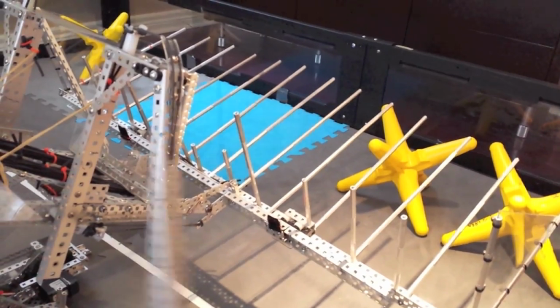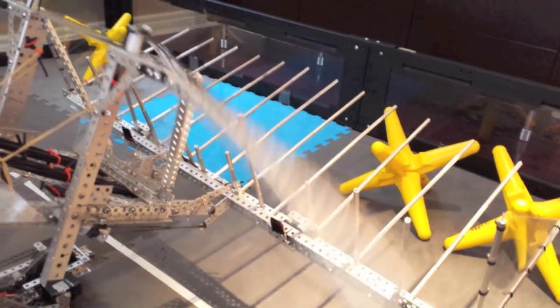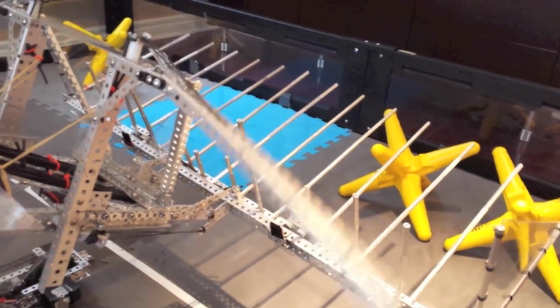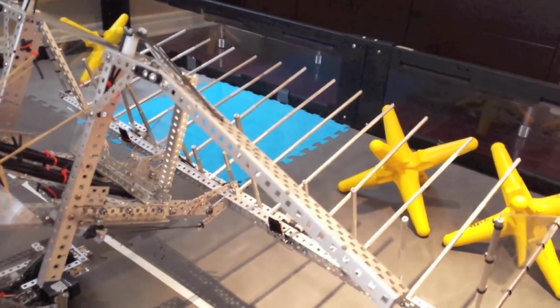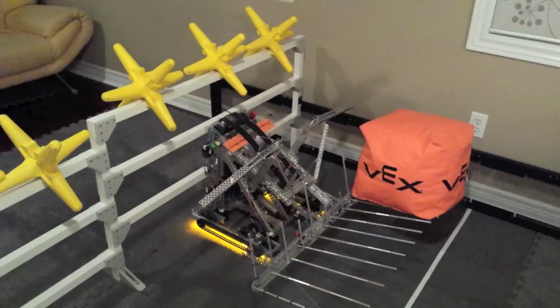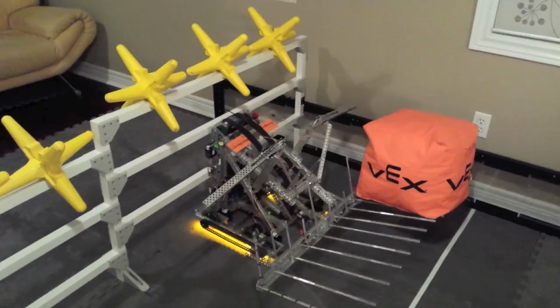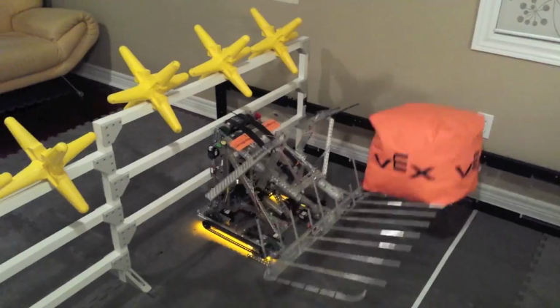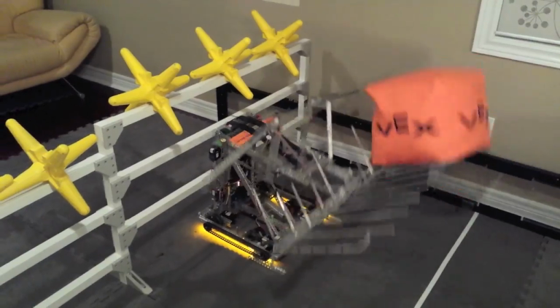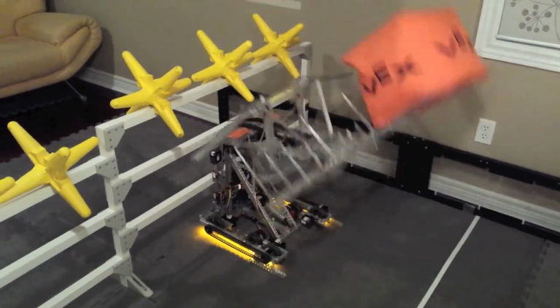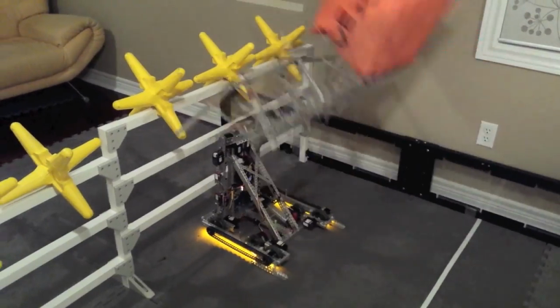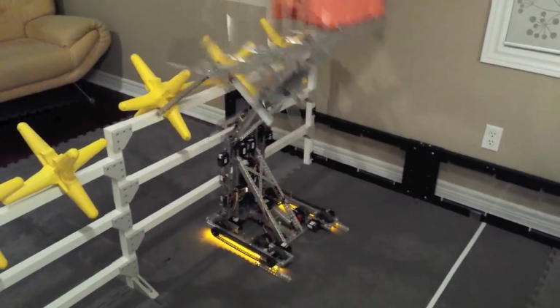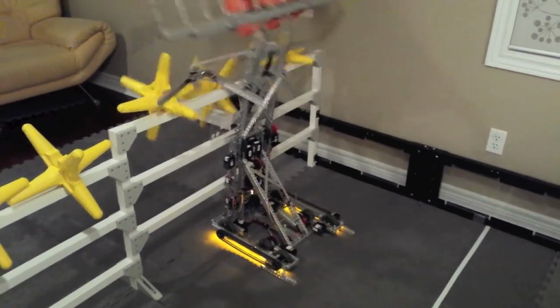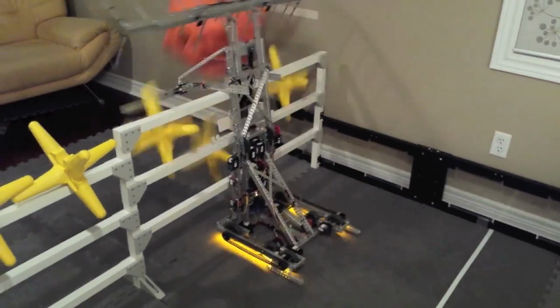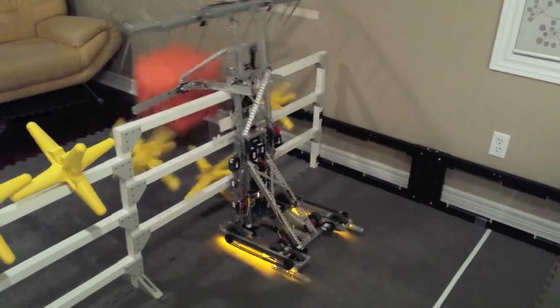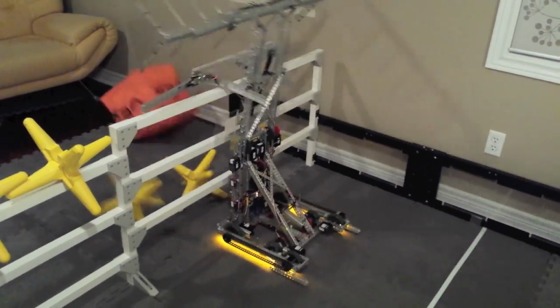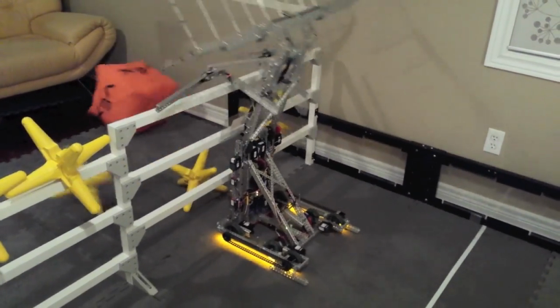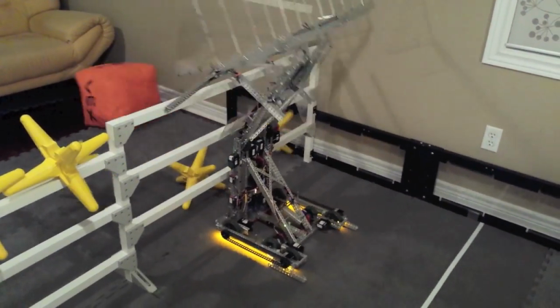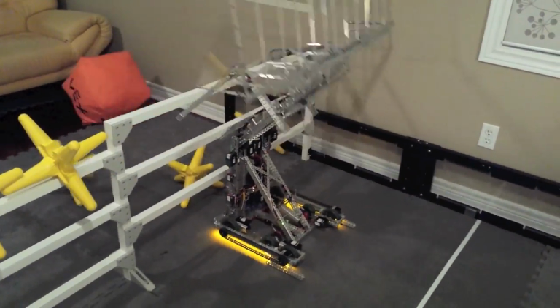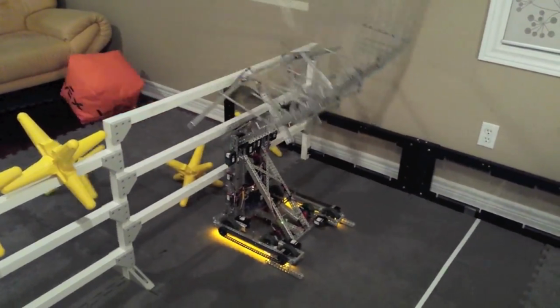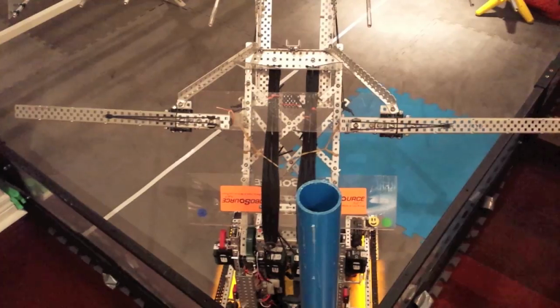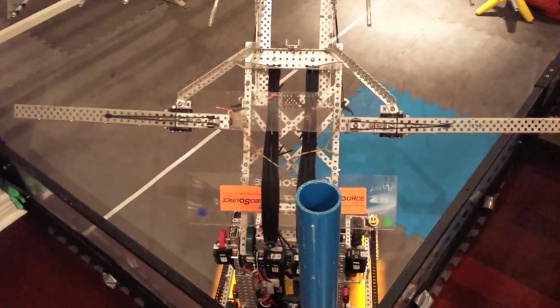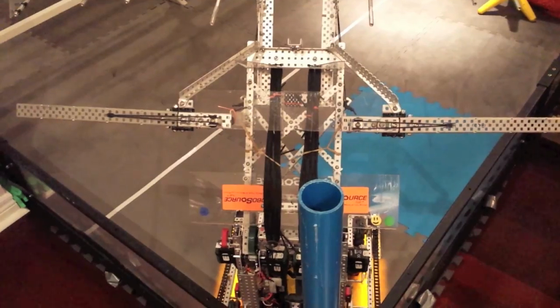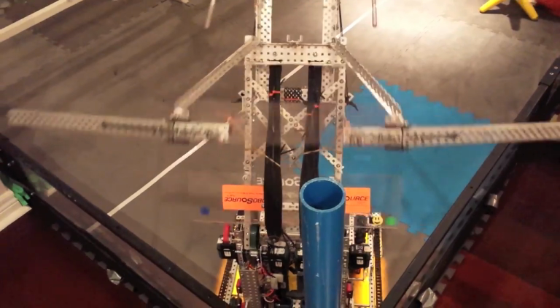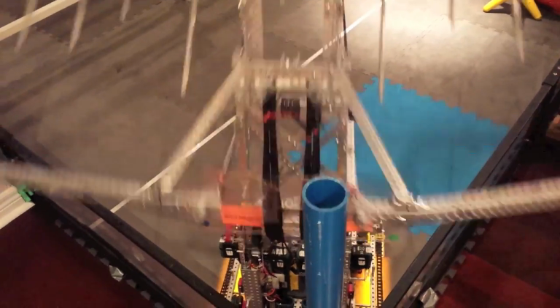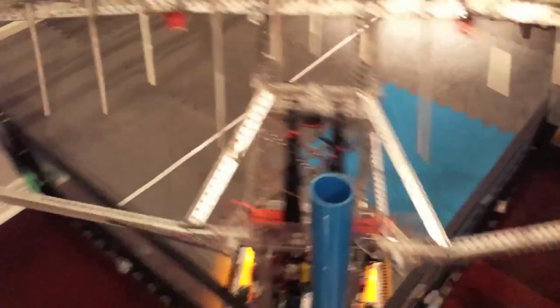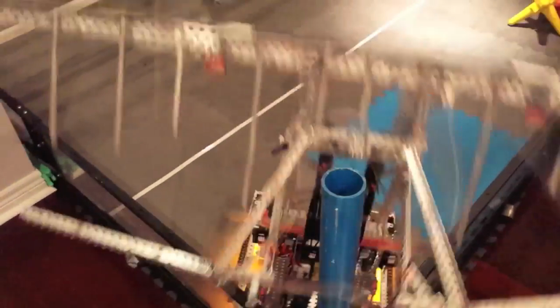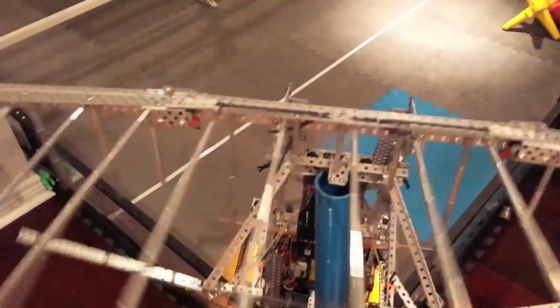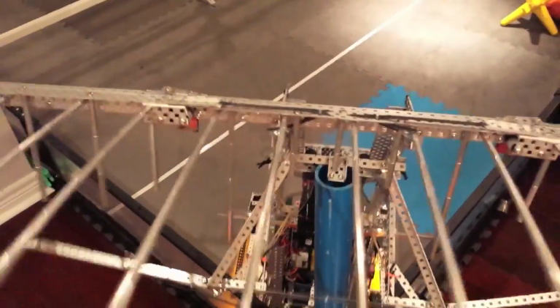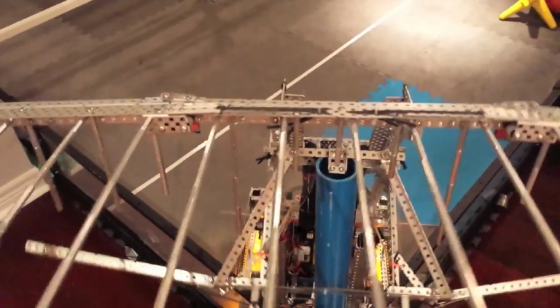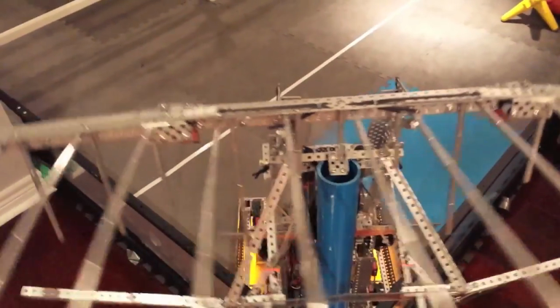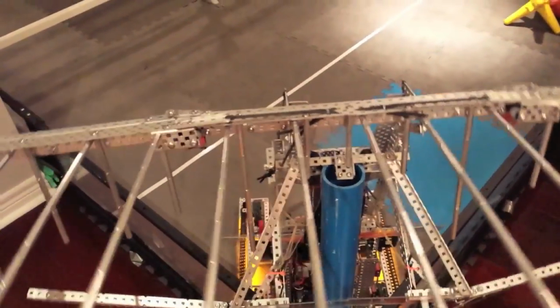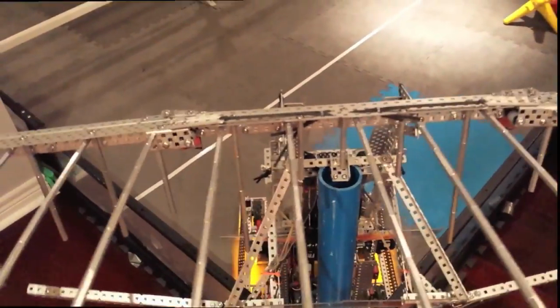Our wing system, deployed simultaneously, lets us knock stars off the fence and smoothly align to hang.